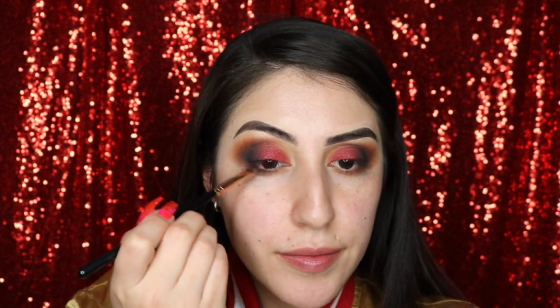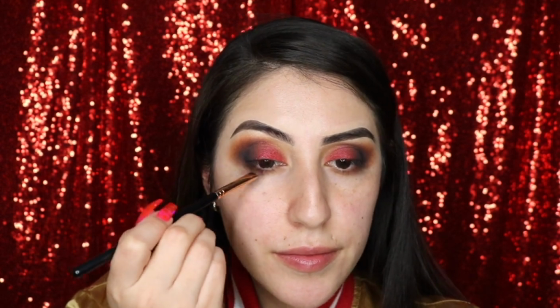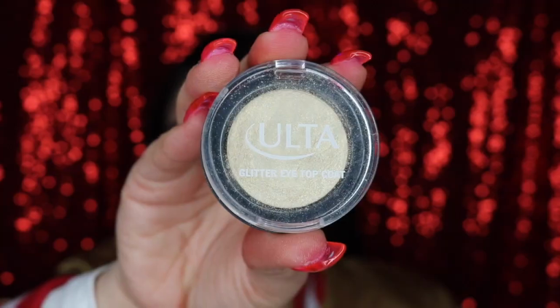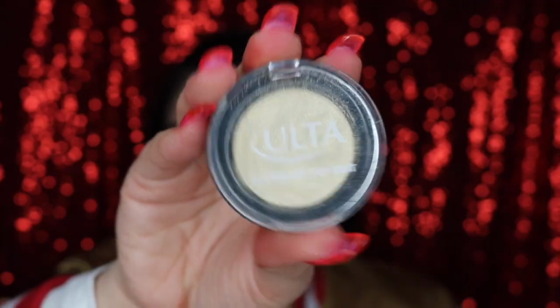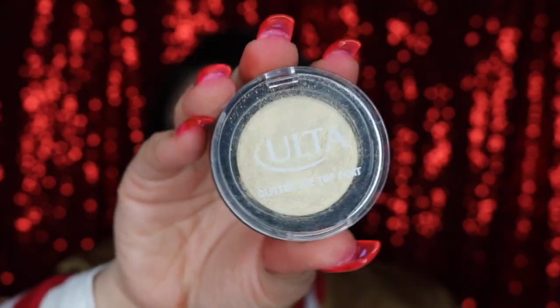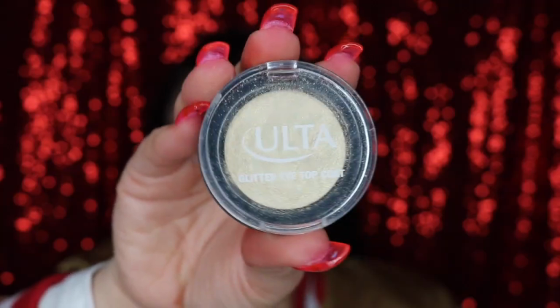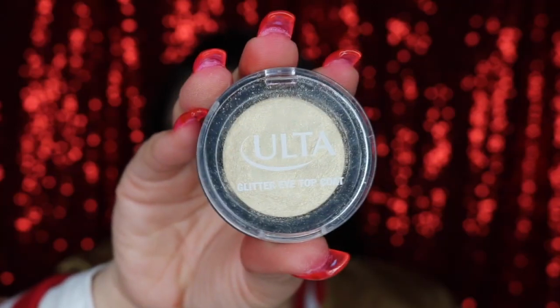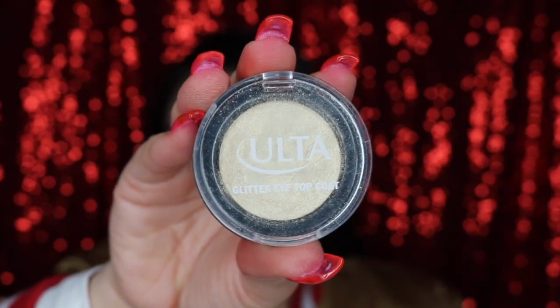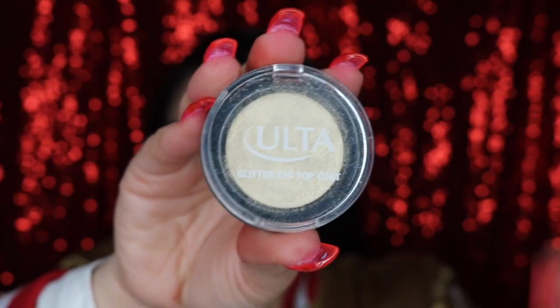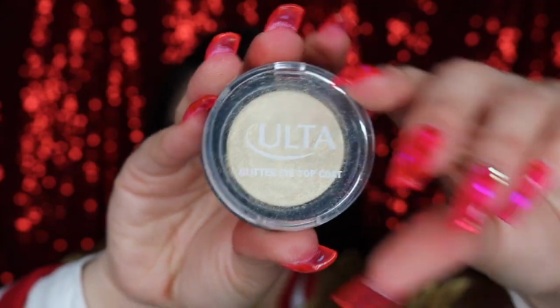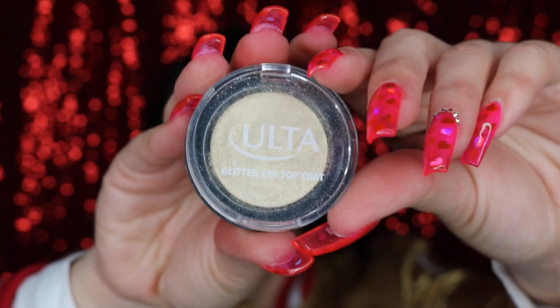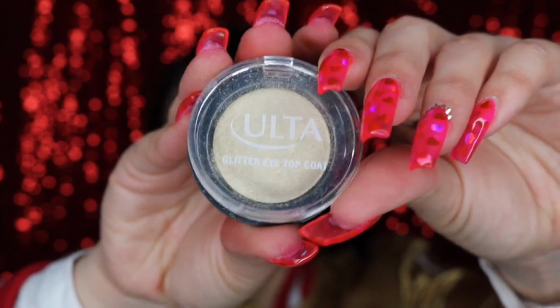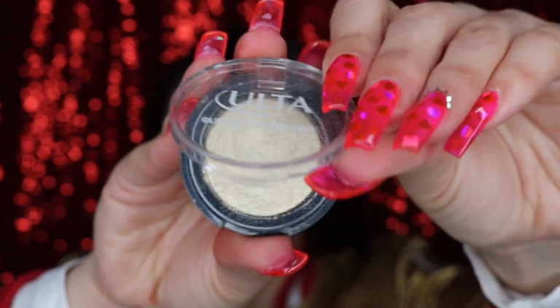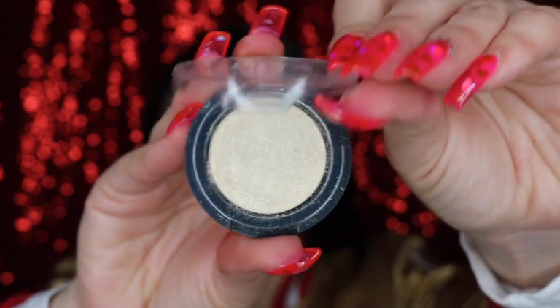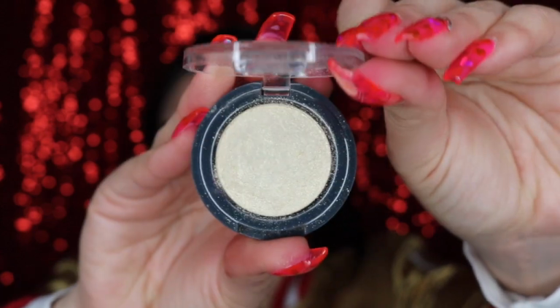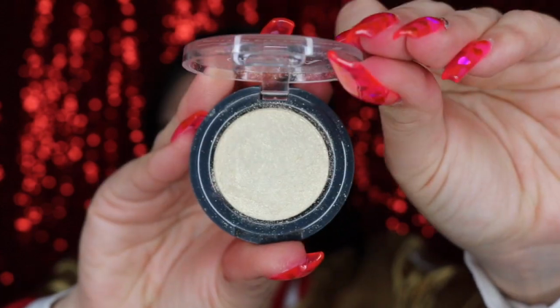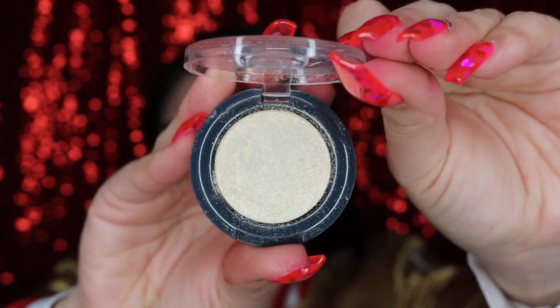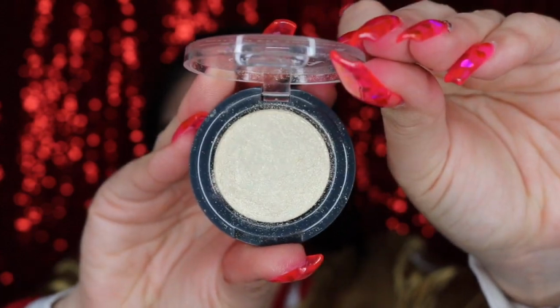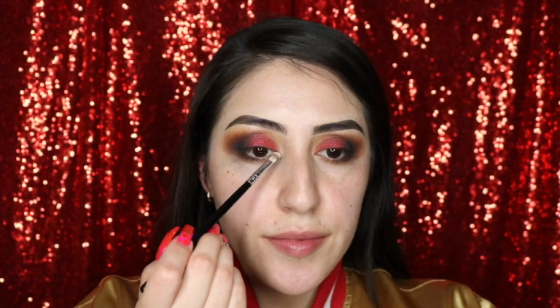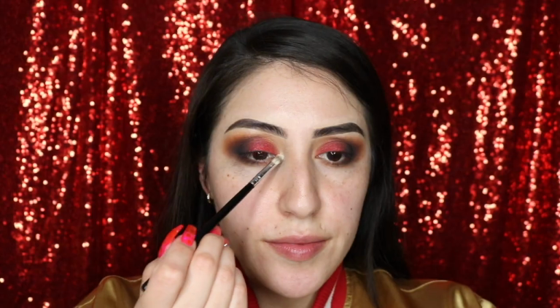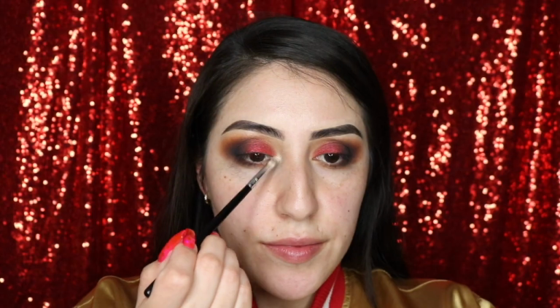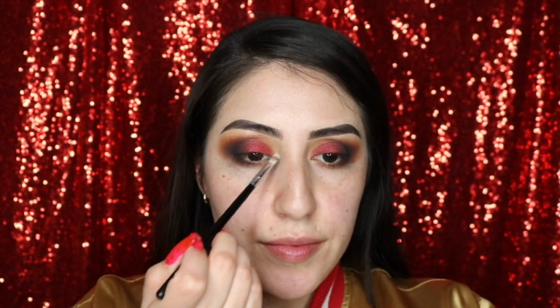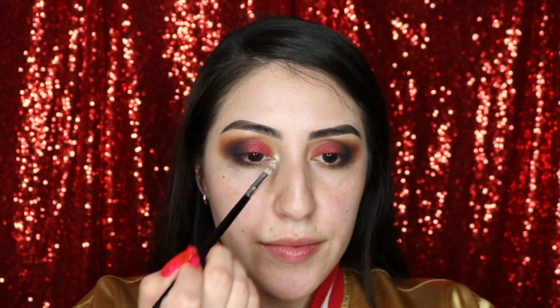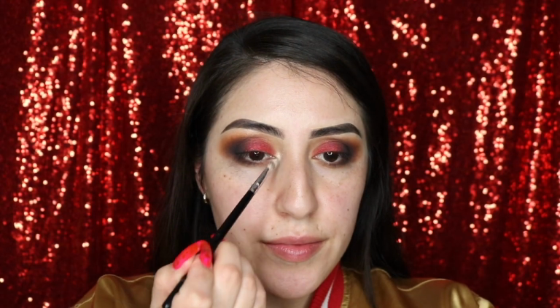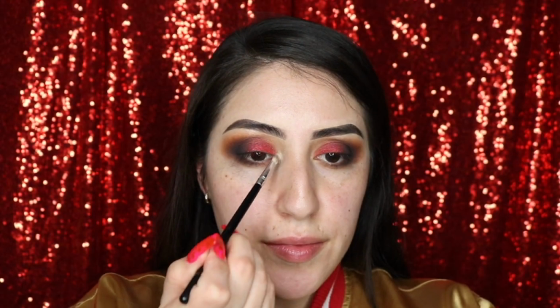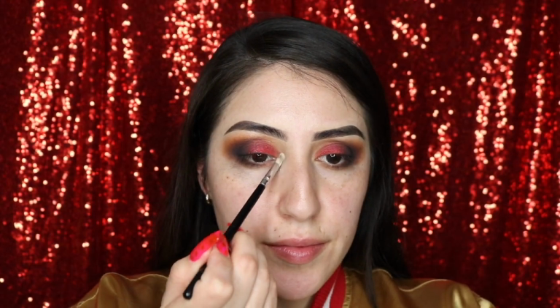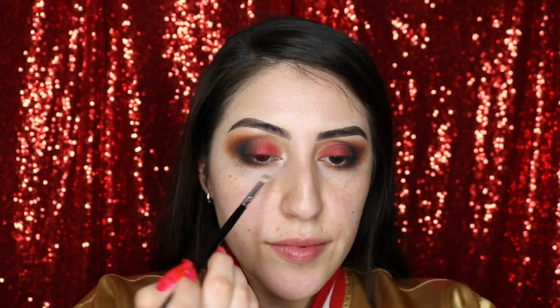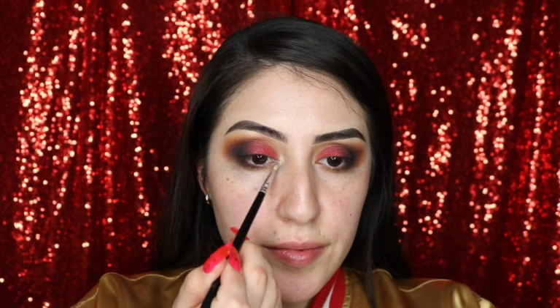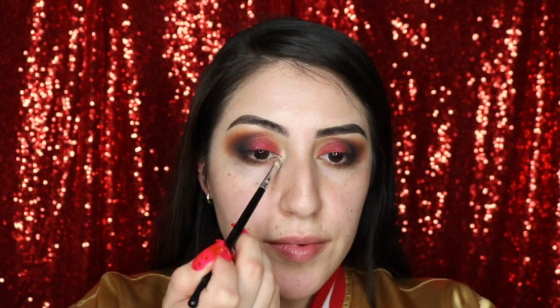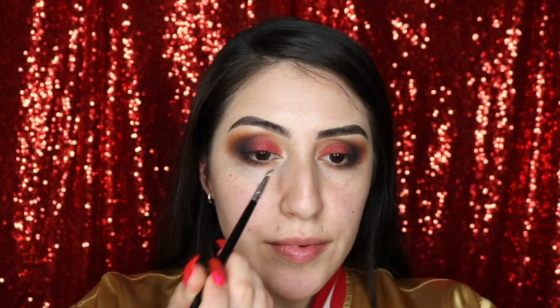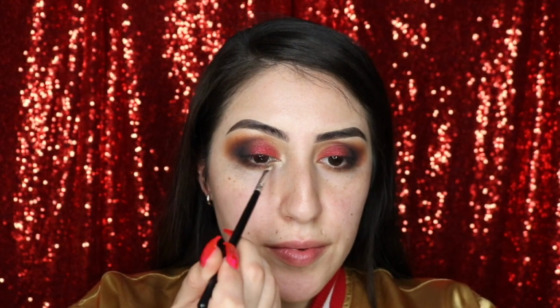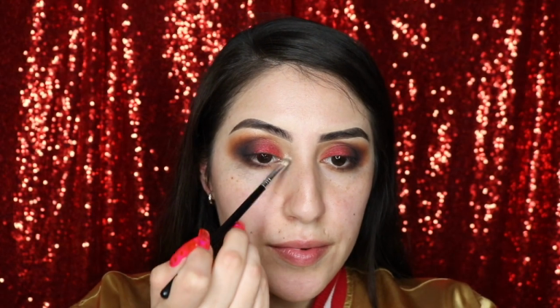To highlight my tear duct, I'm taking my glitter eye top coat by Ulta and this is in the shade Gold Digger.